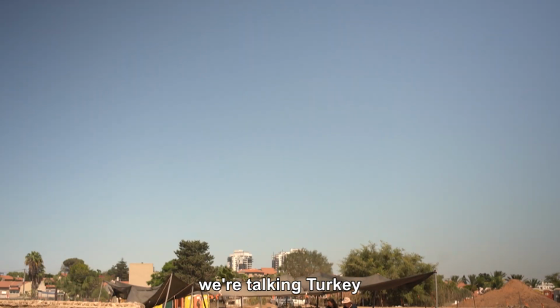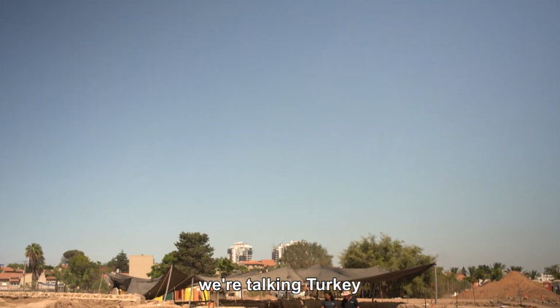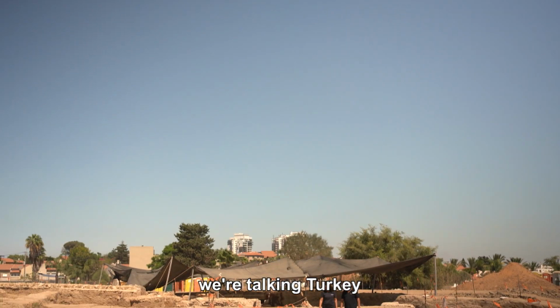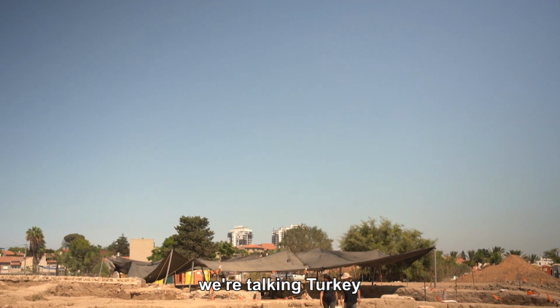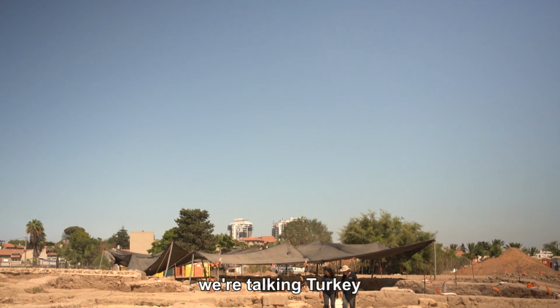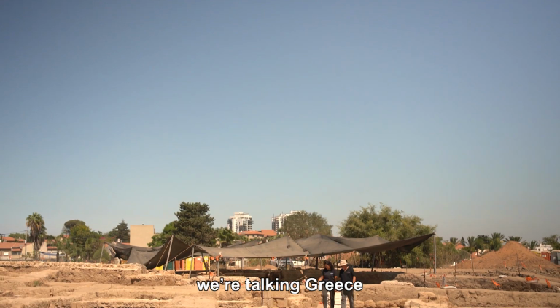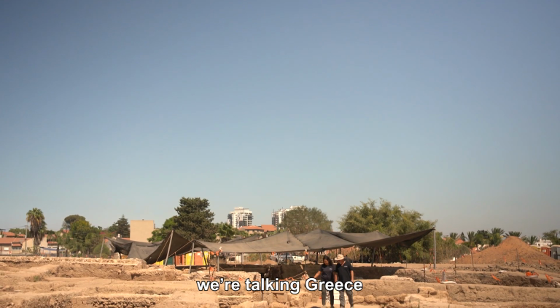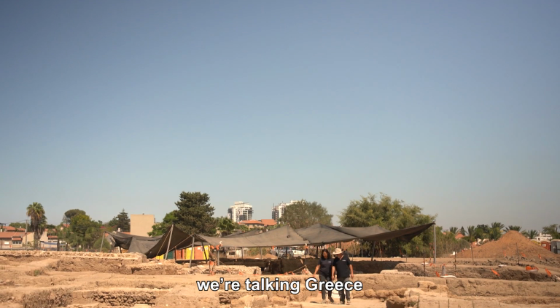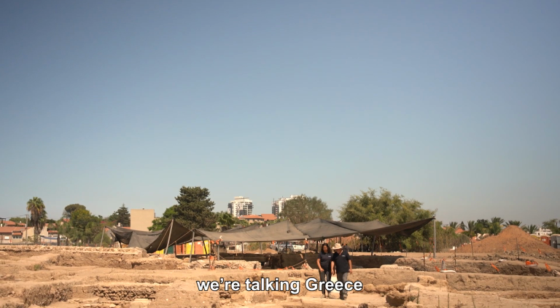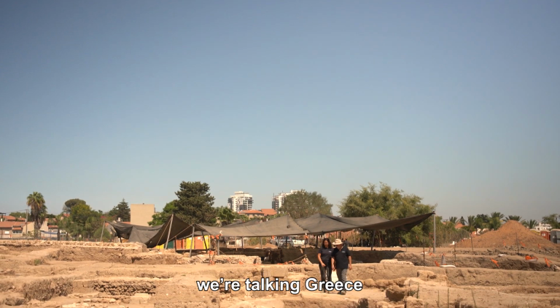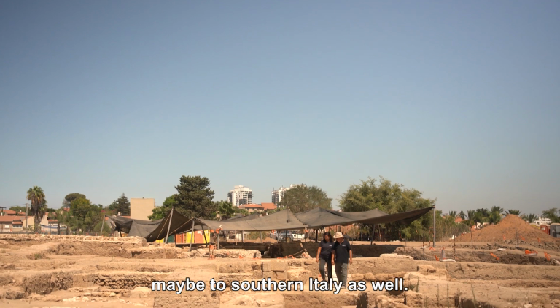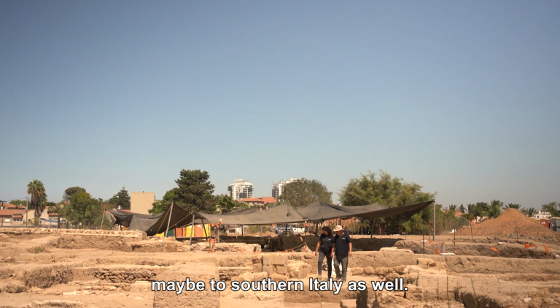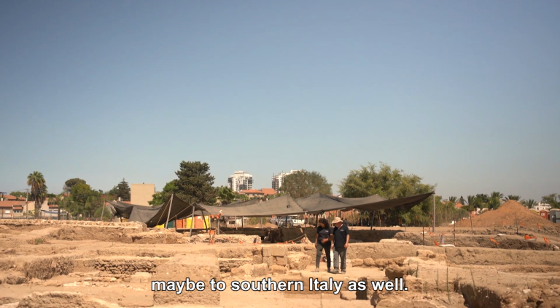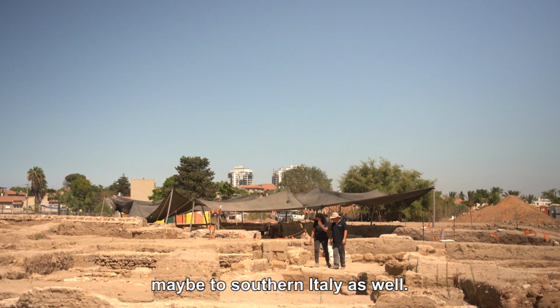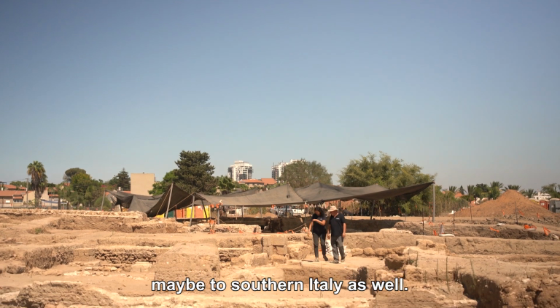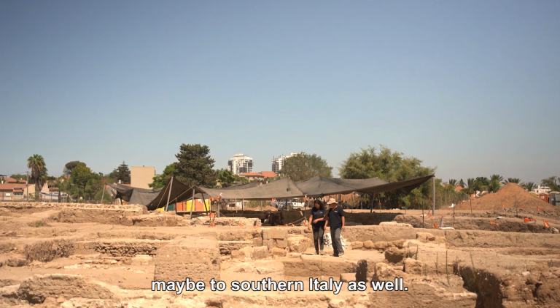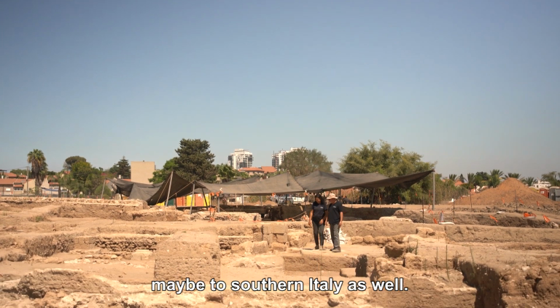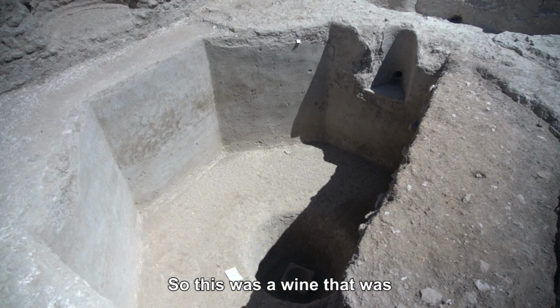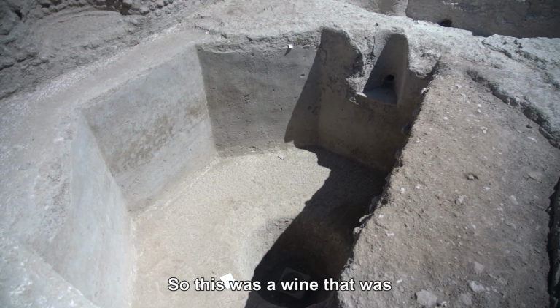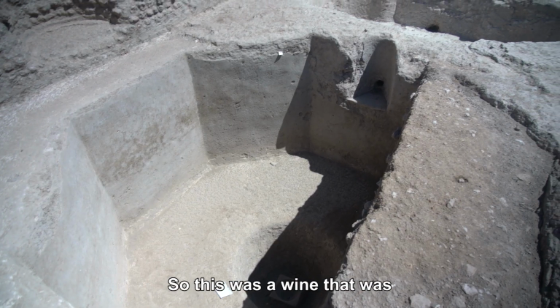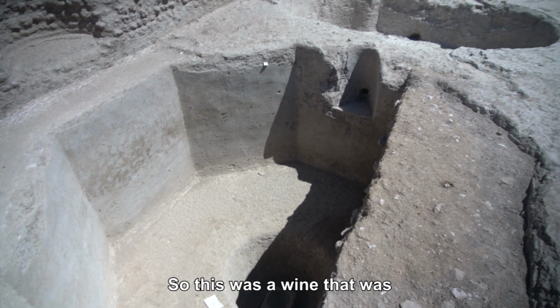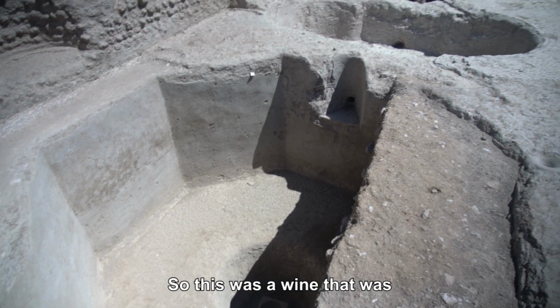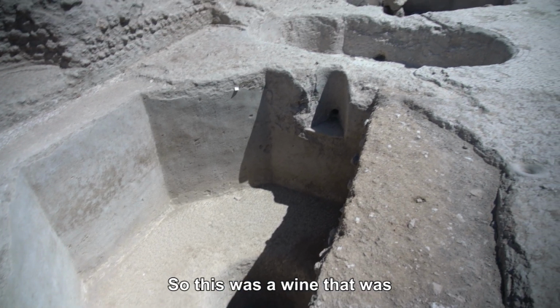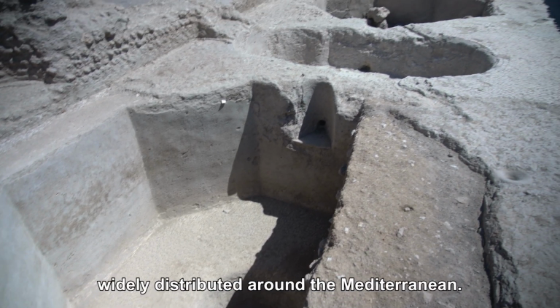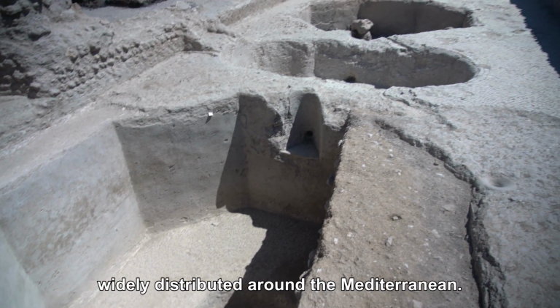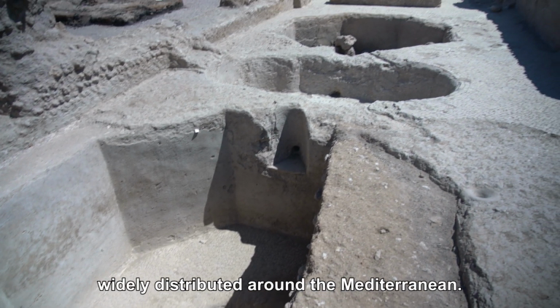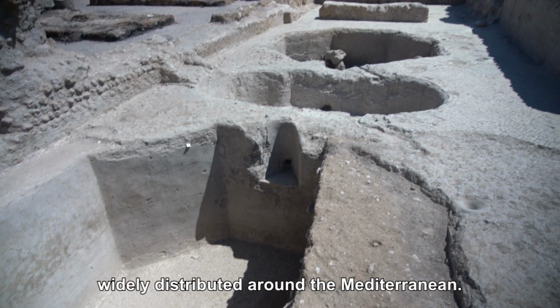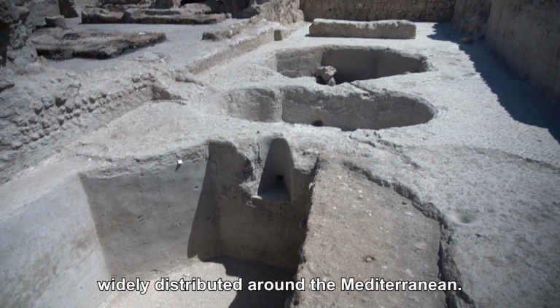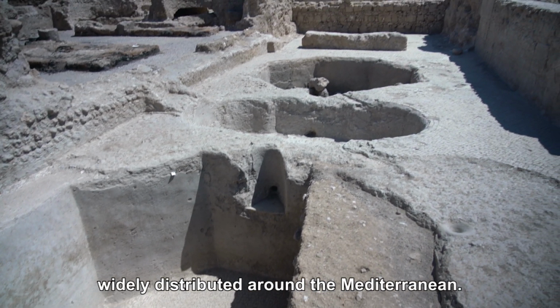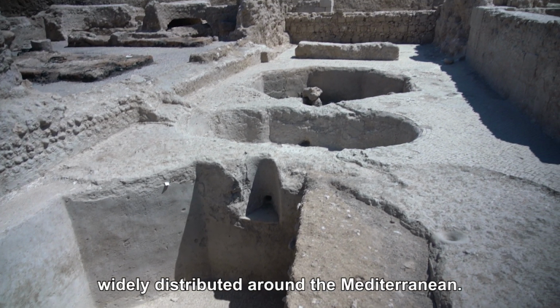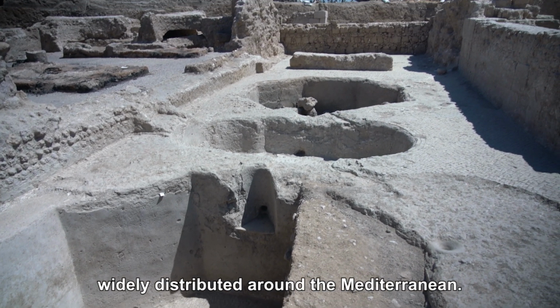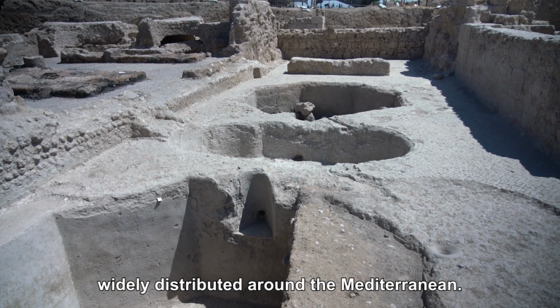we're talking Turkey, we're talking Greece, maybe to southern Italy as well. So this was a wine that was widely distributed around the Mediterranean.